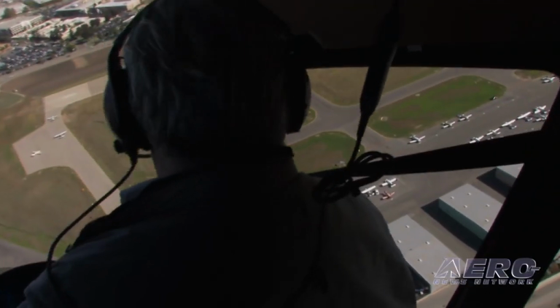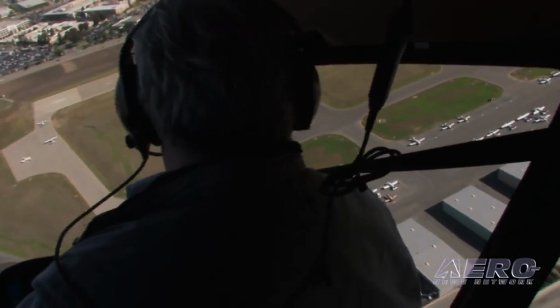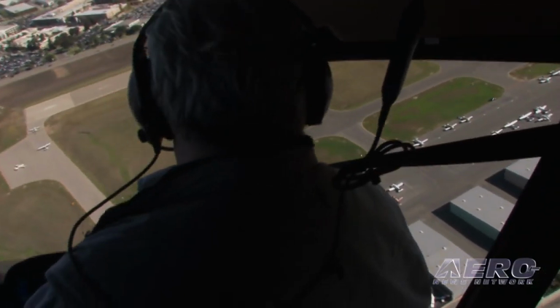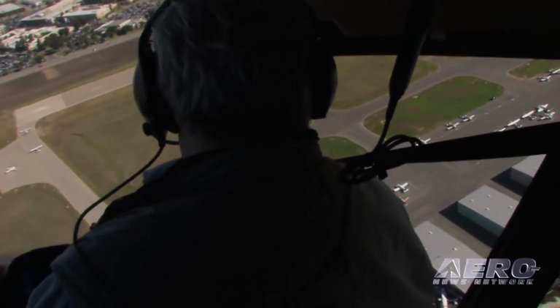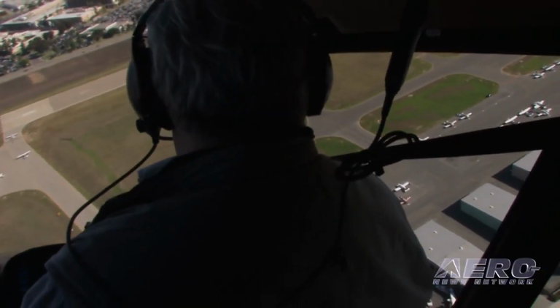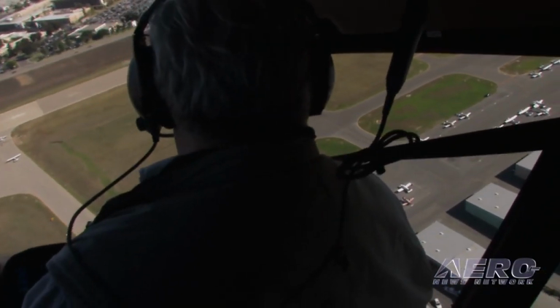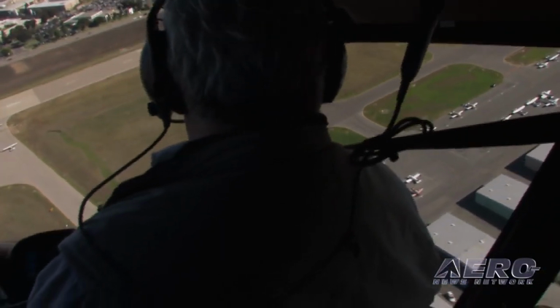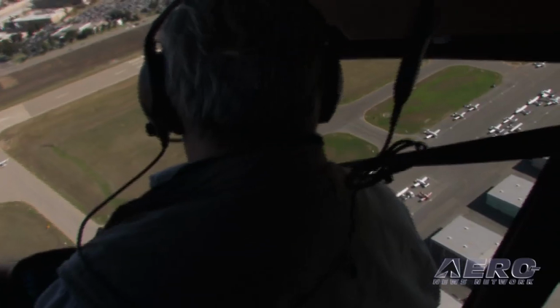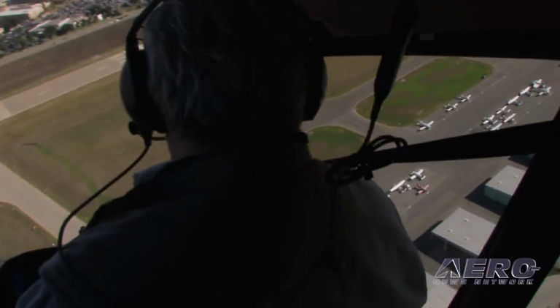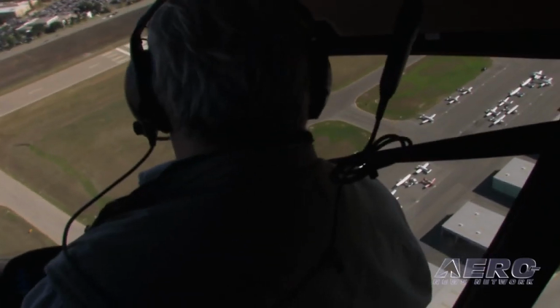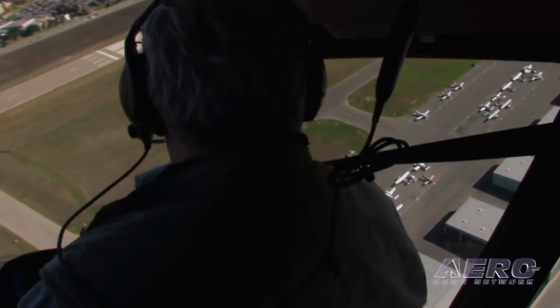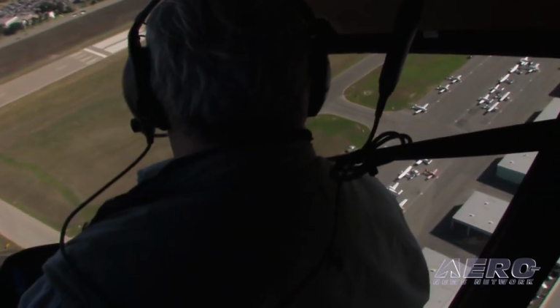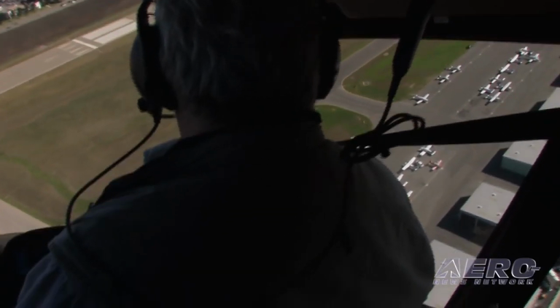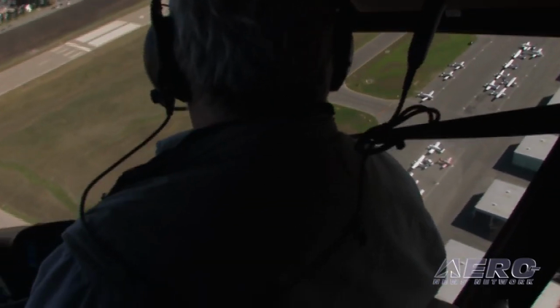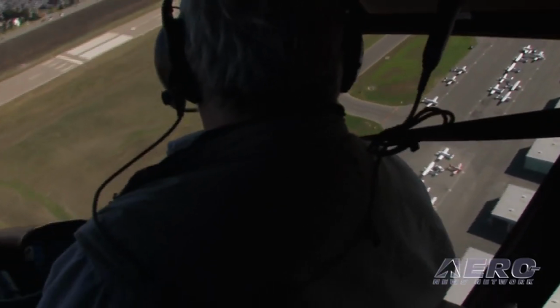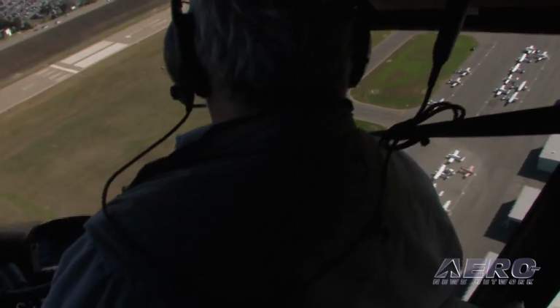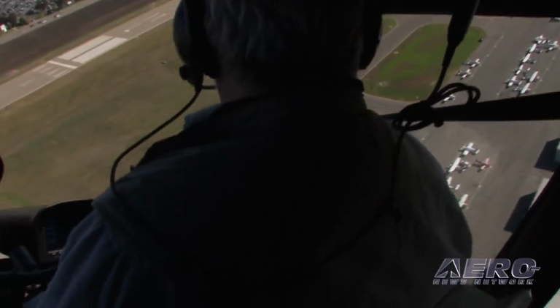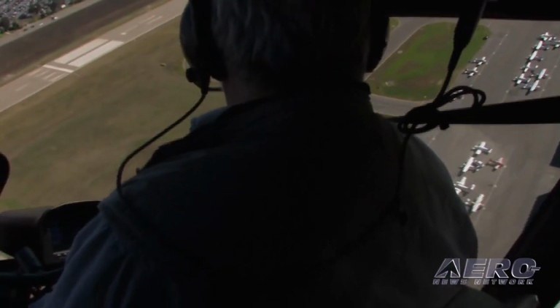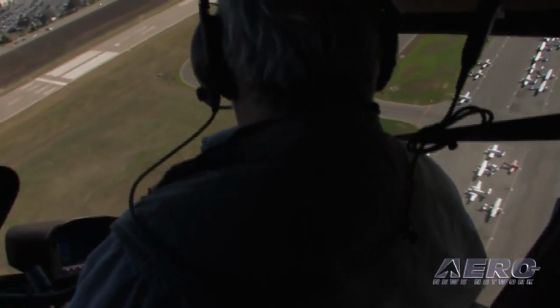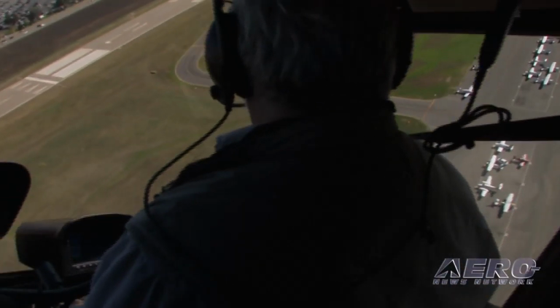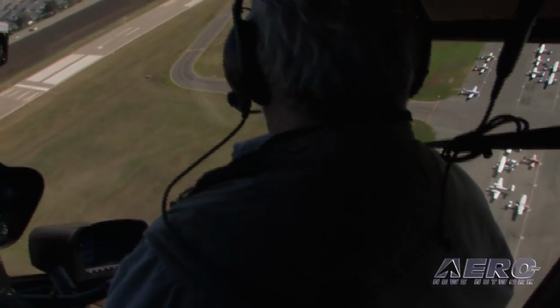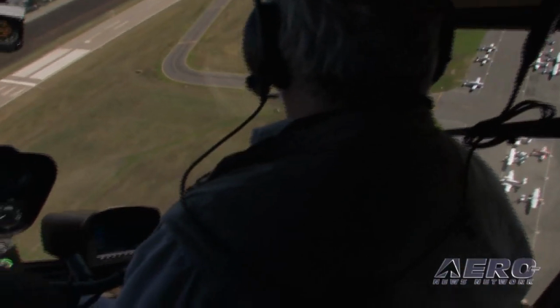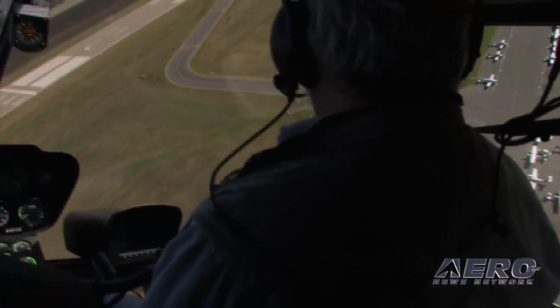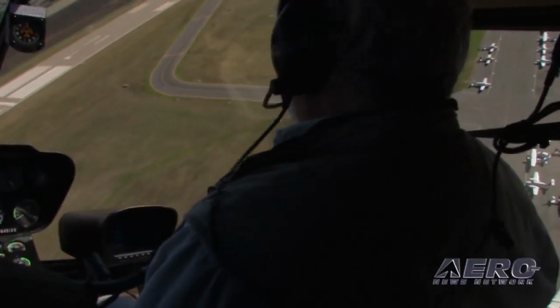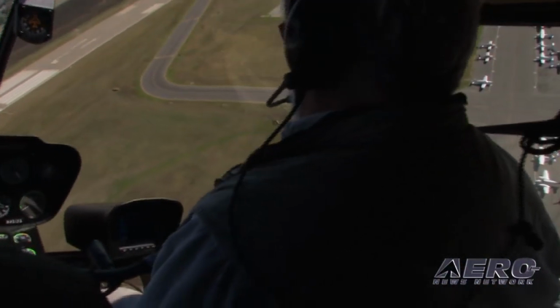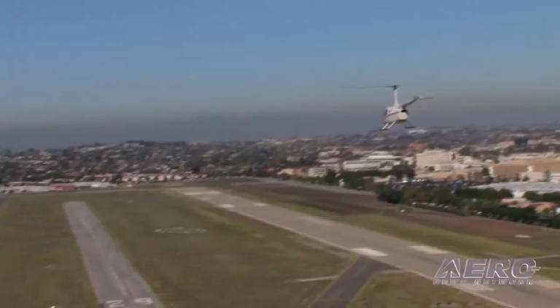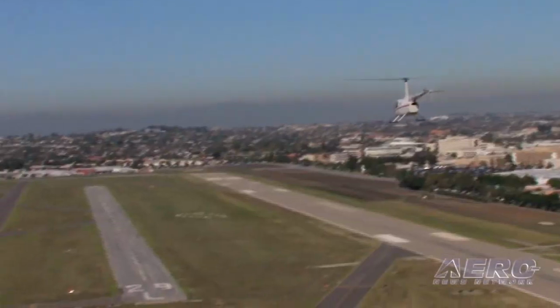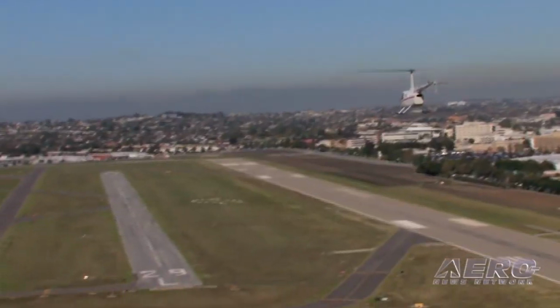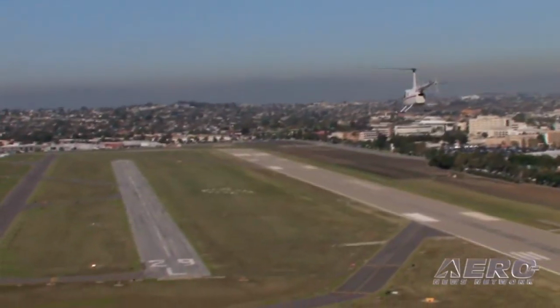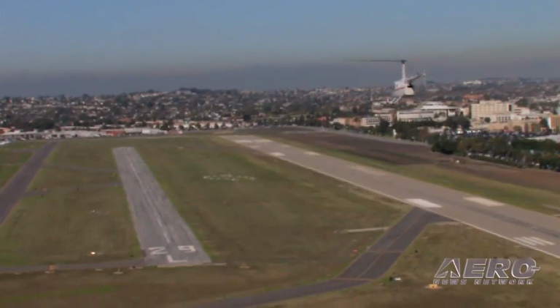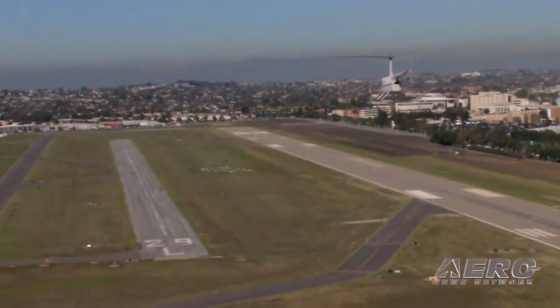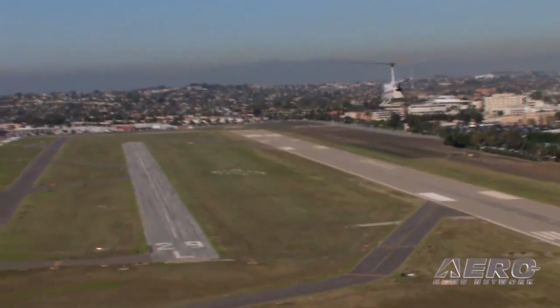One Two Golf, turn right base. Runway one-one up. Runway one-one right, go for the option. One Two Golf, roger — we'll be a full stop this time. Roger that.